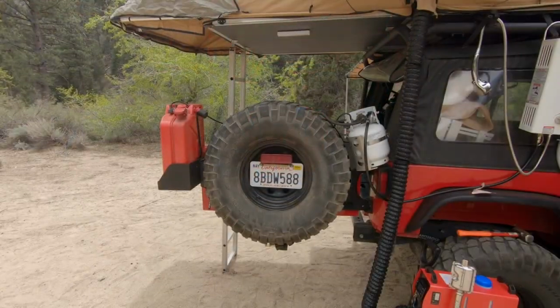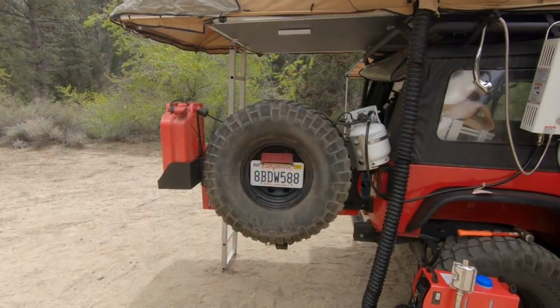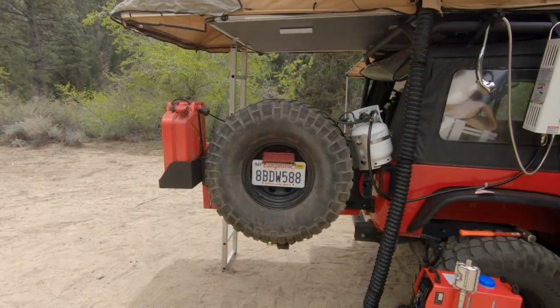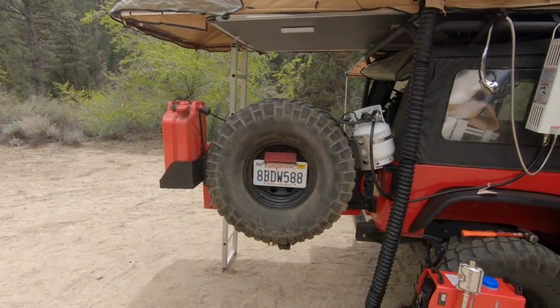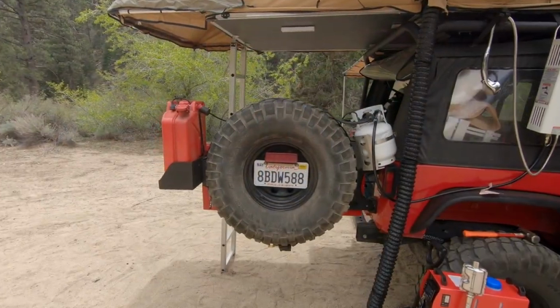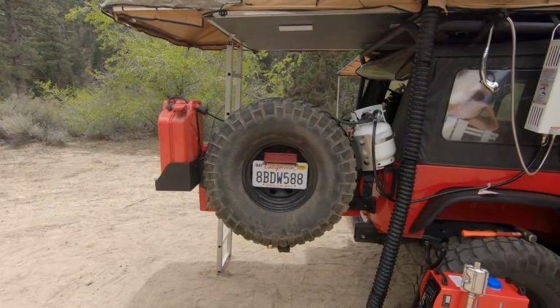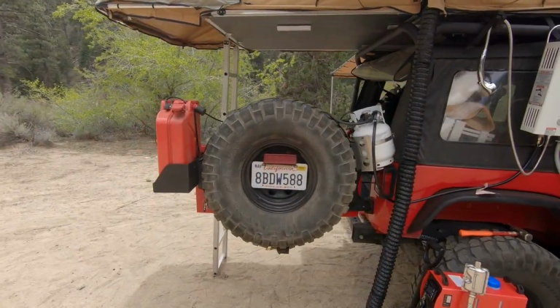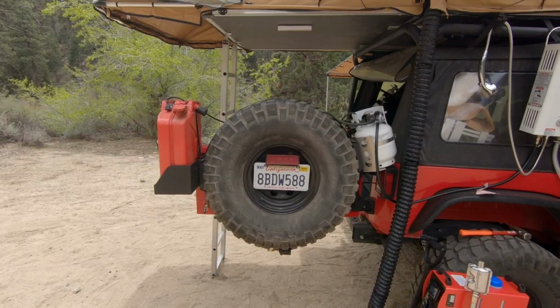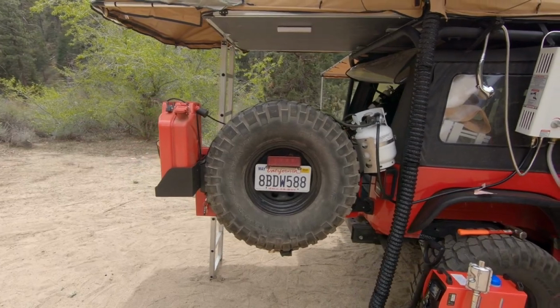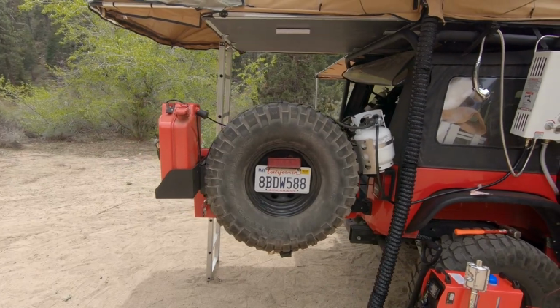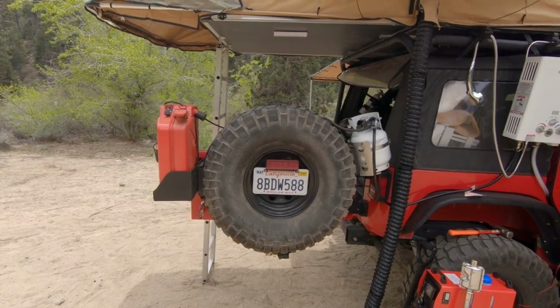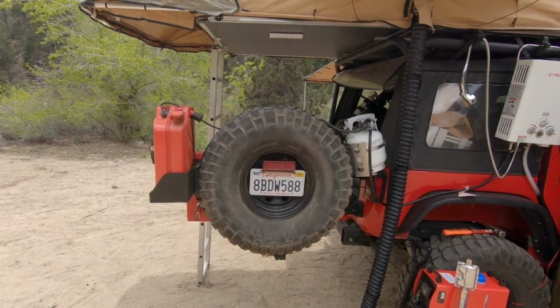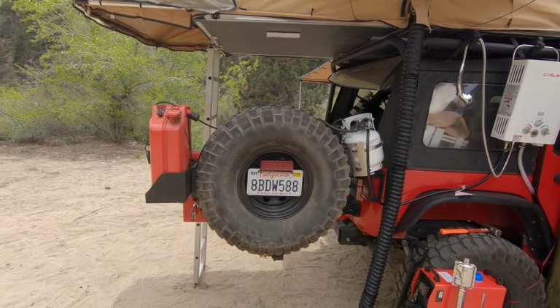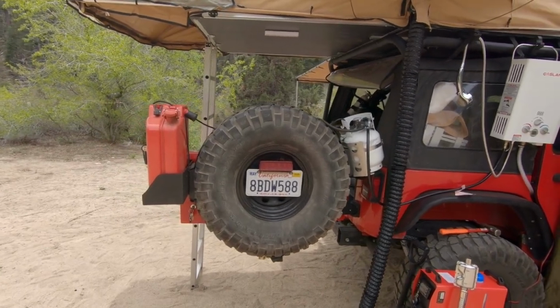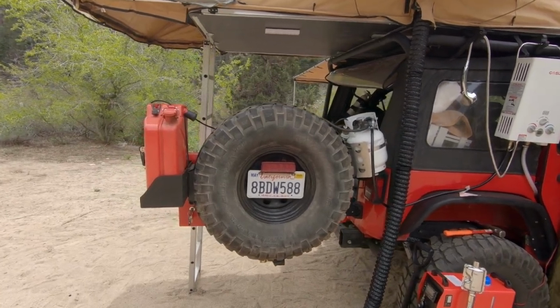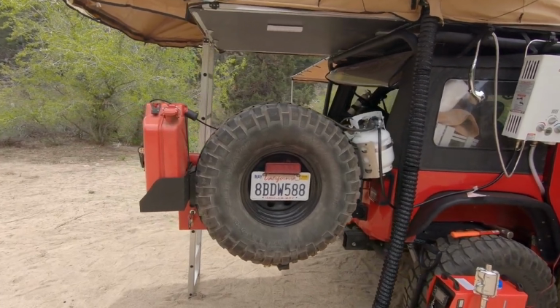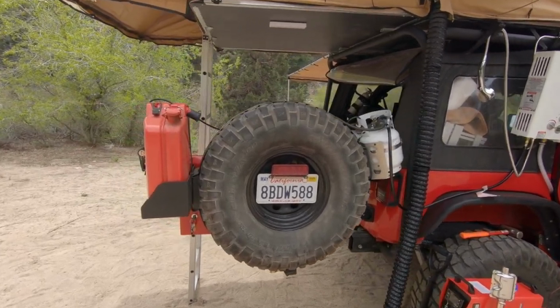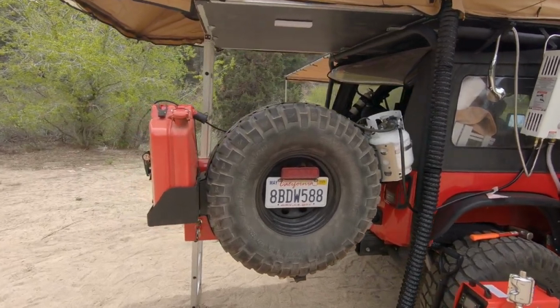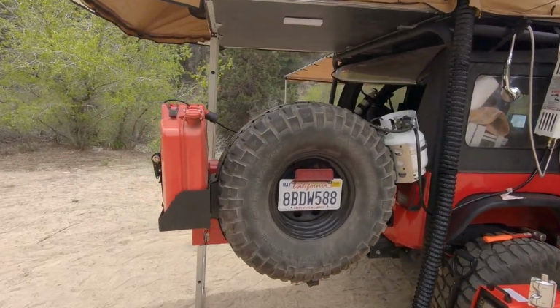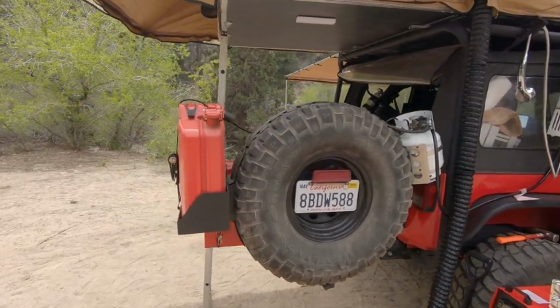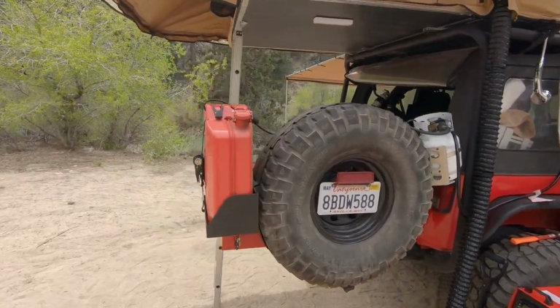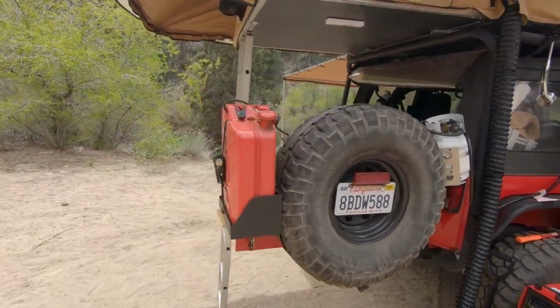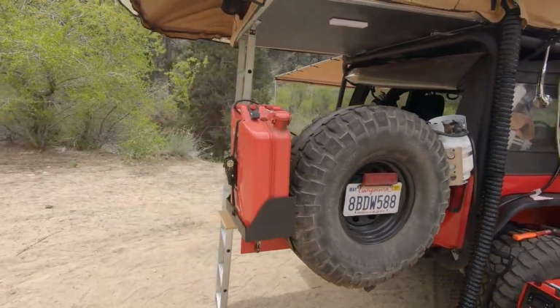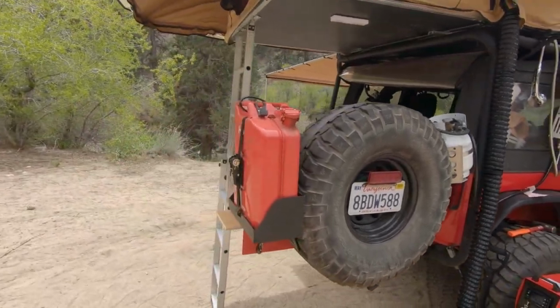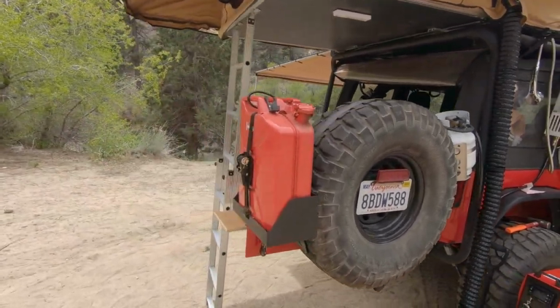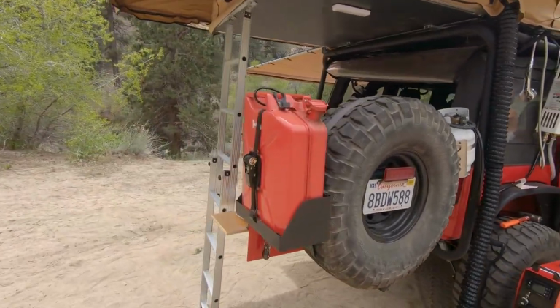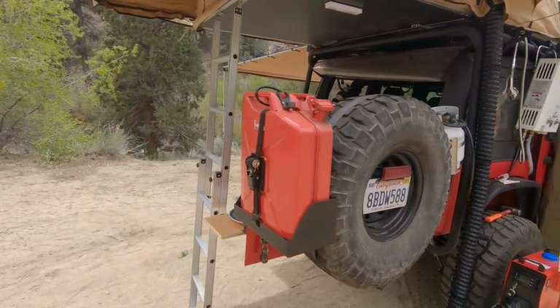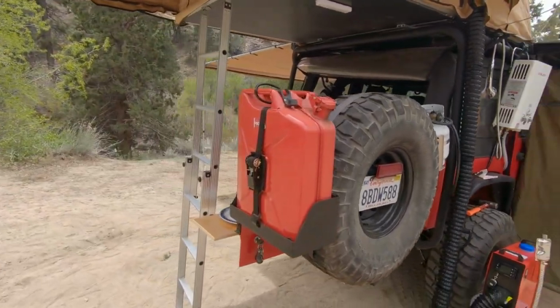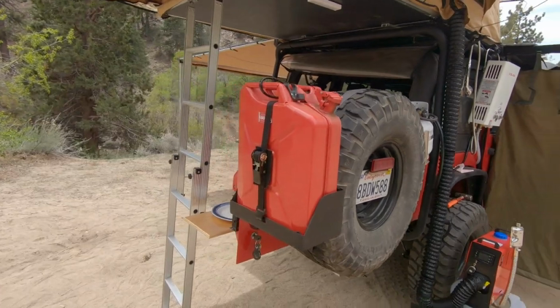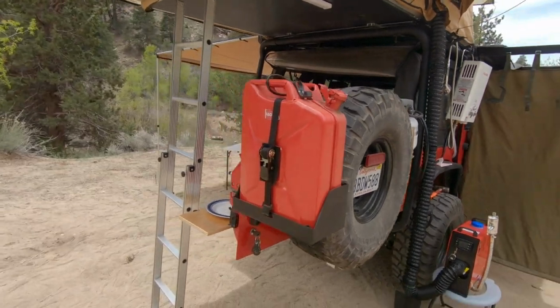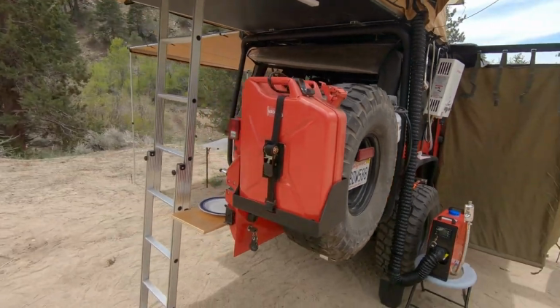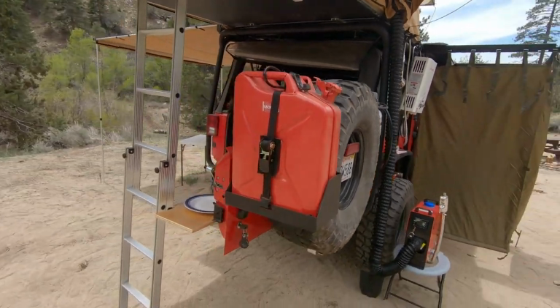On my spare tire, you can see I carry a five pound propane tank. I also carry a five gallon wavy jerry can.